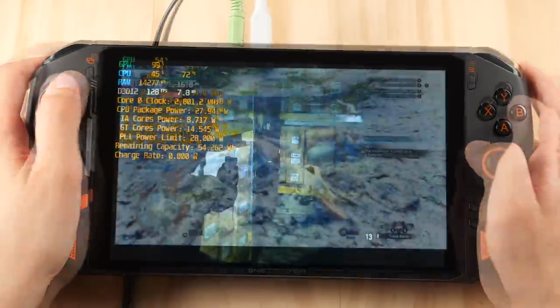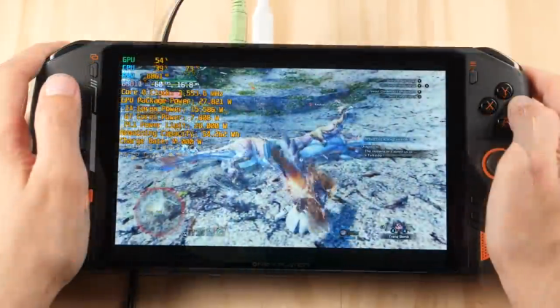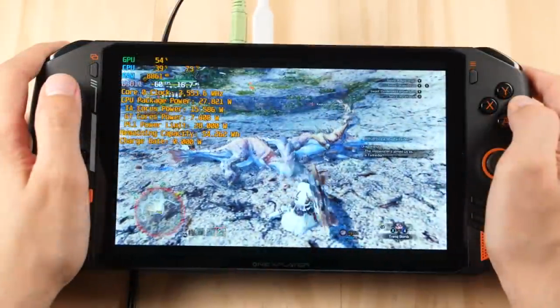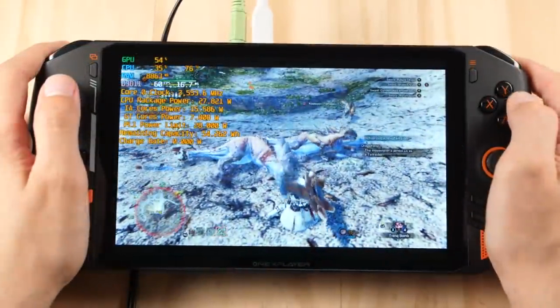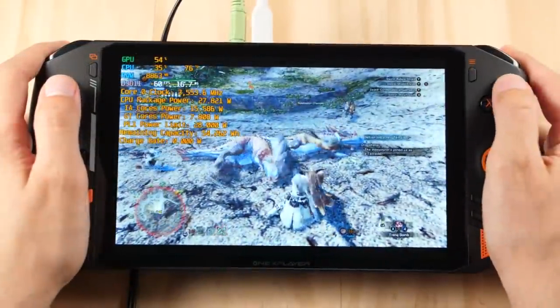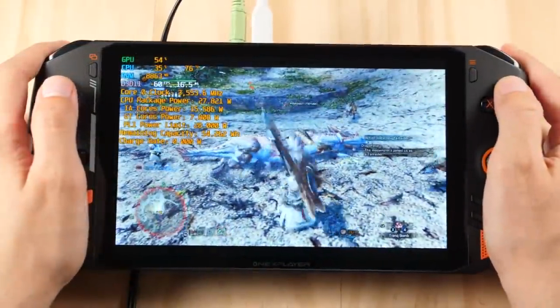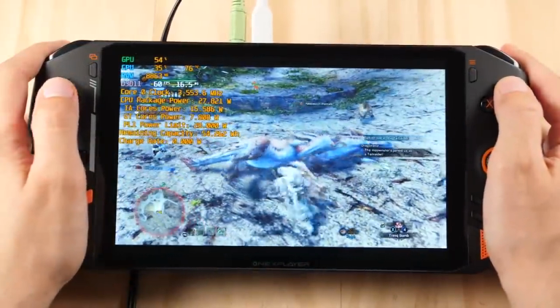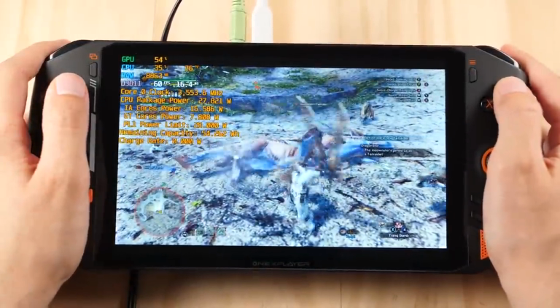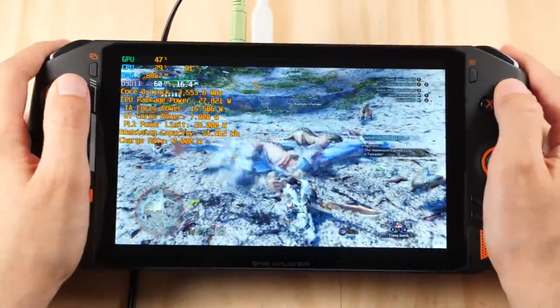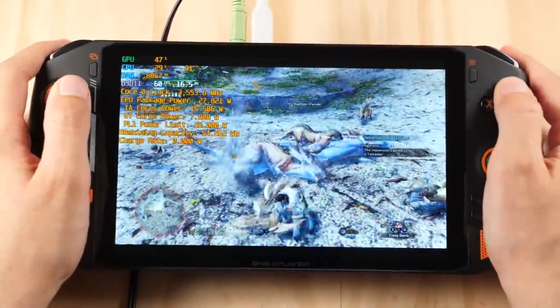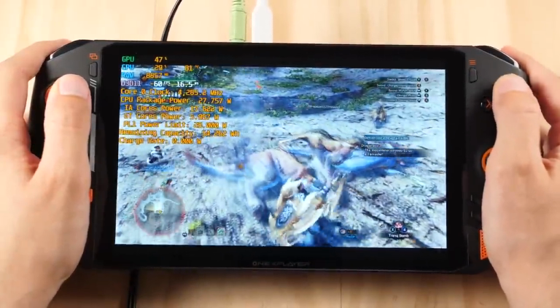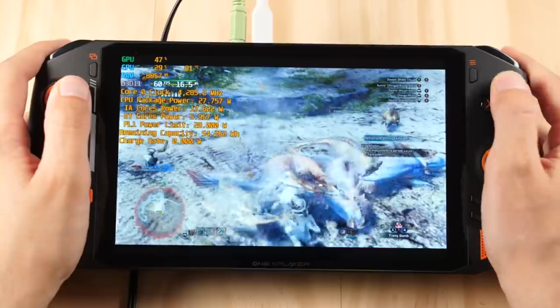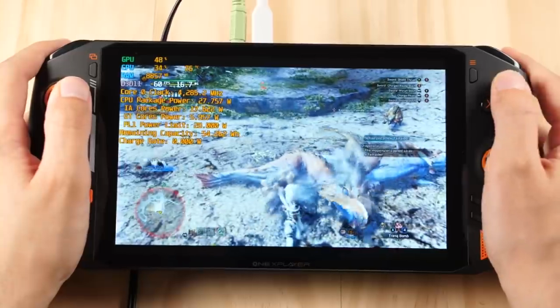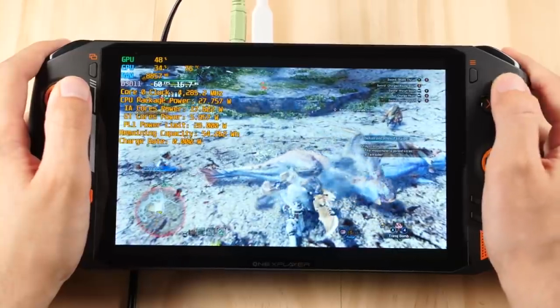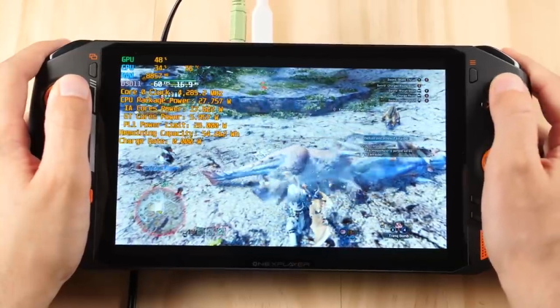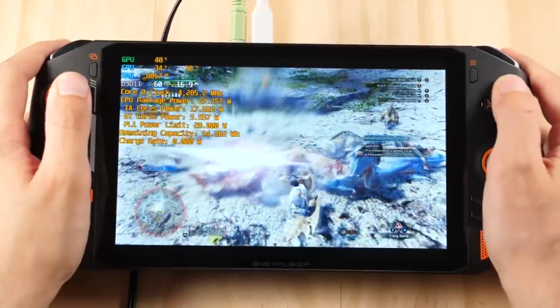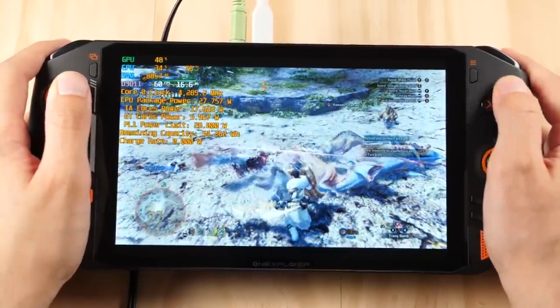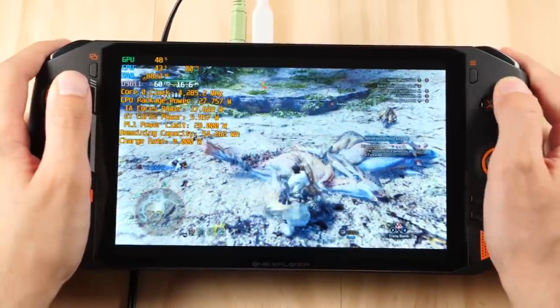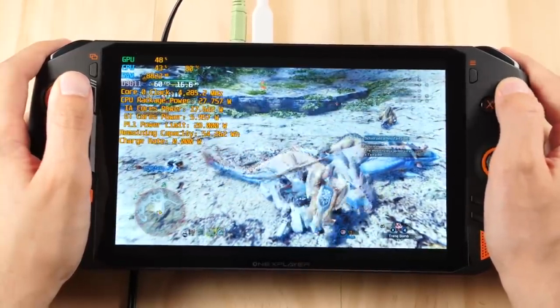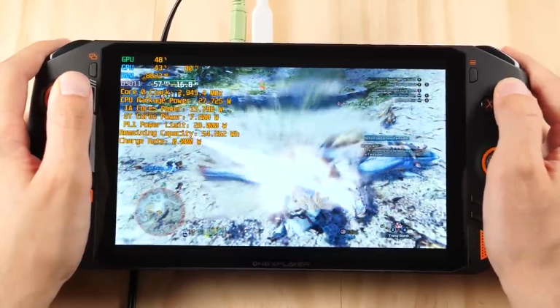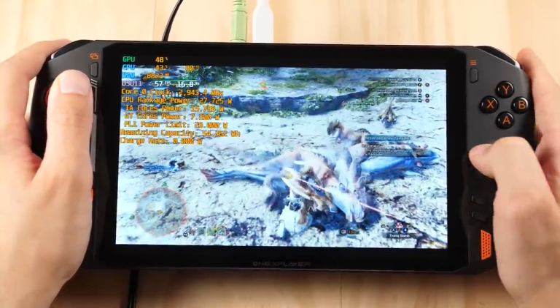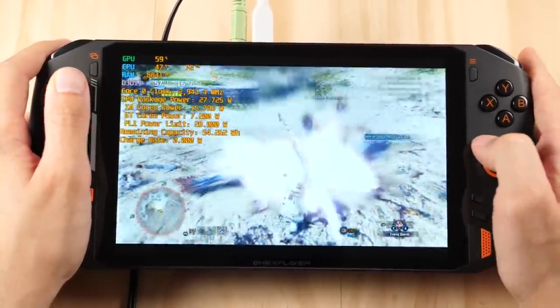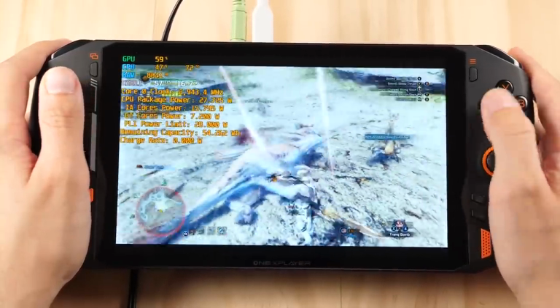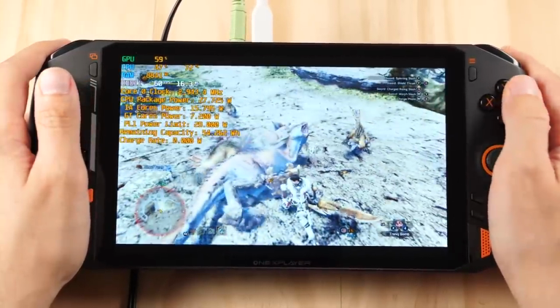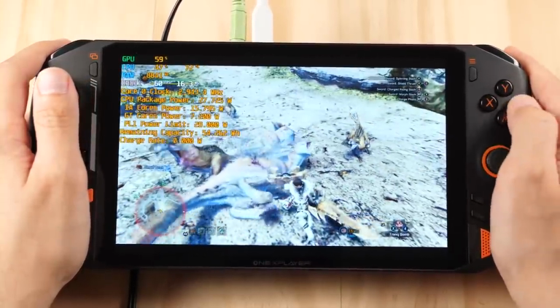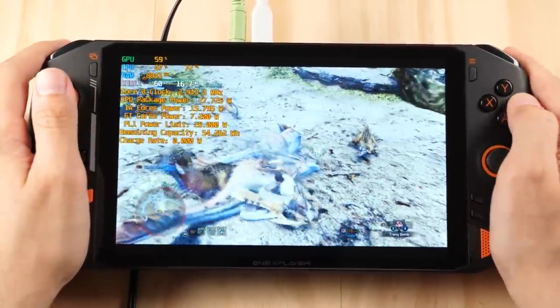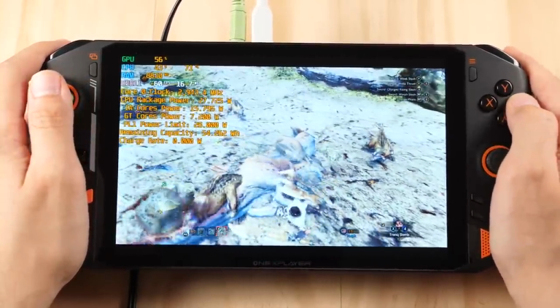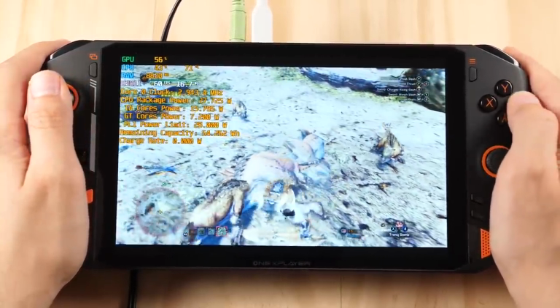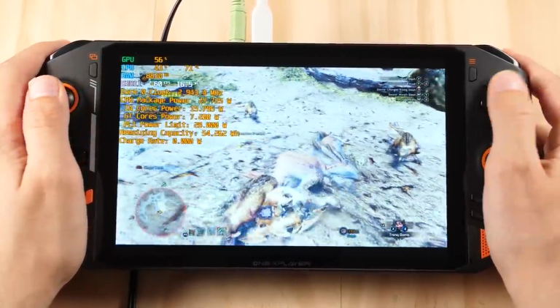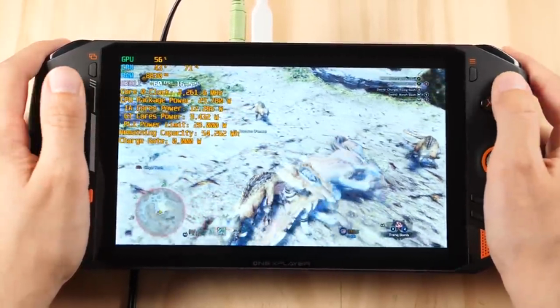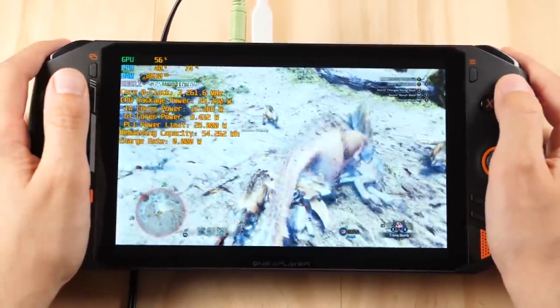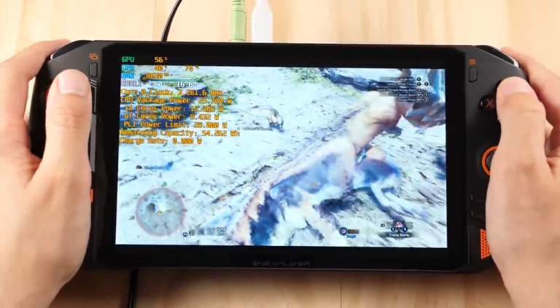And finally we have Monster Hunter World running at 720p on lowest settings. This game can take a ton of power to run, but this device is doing a good job.